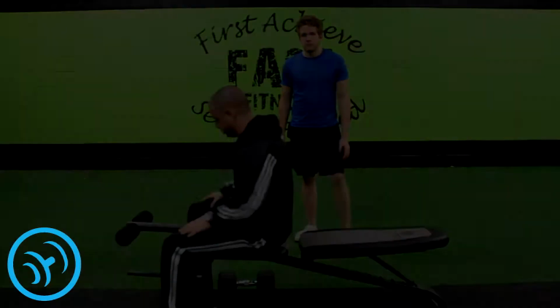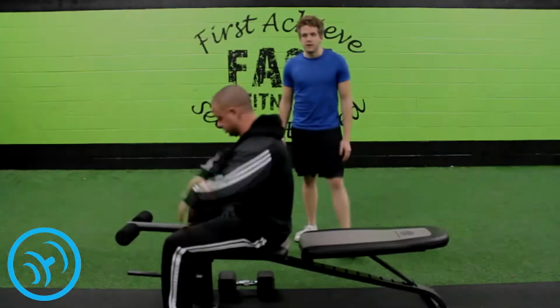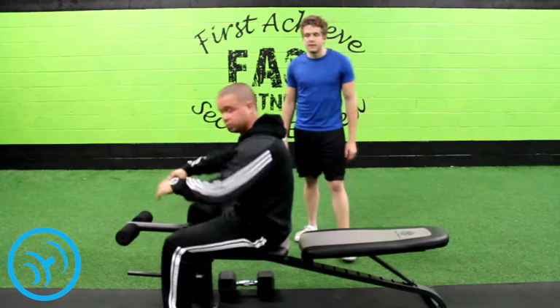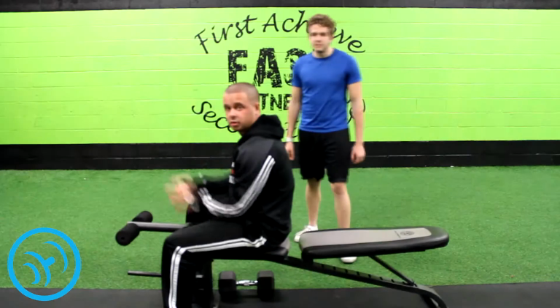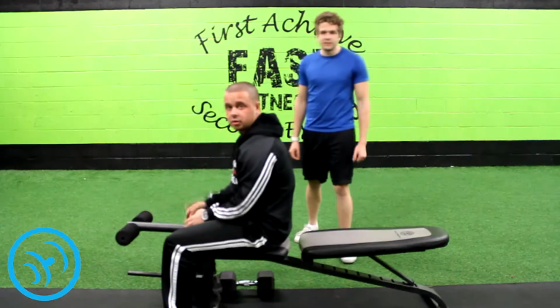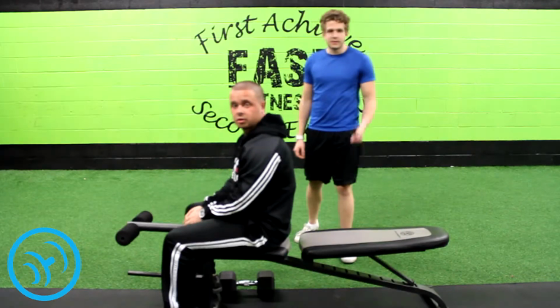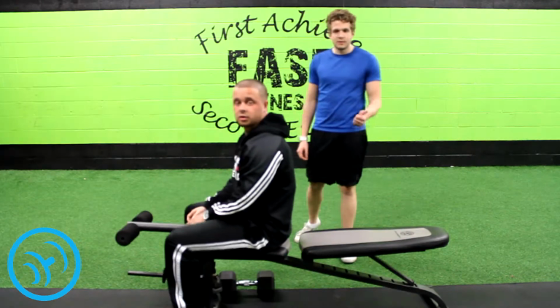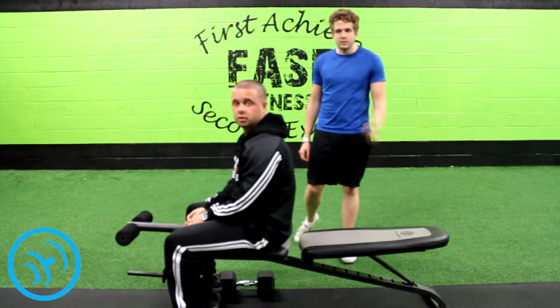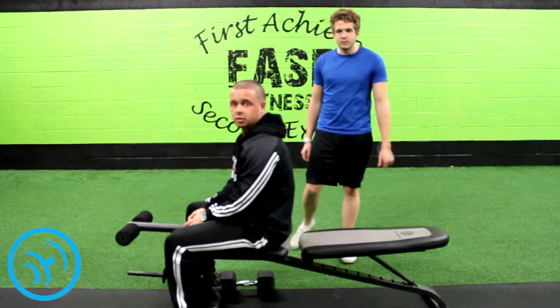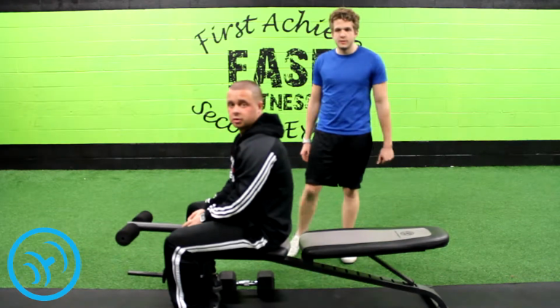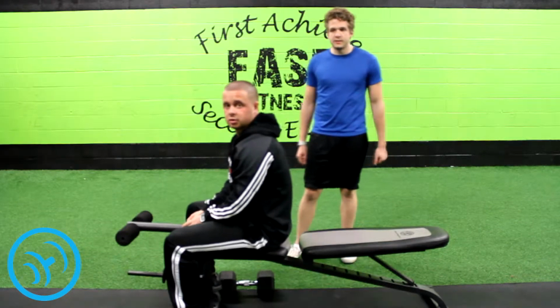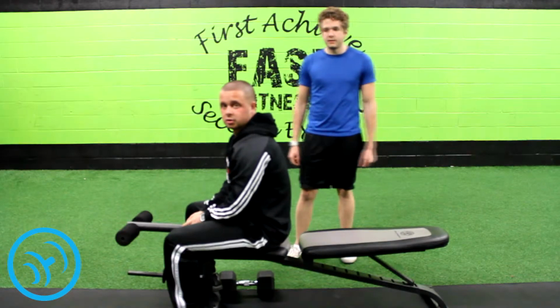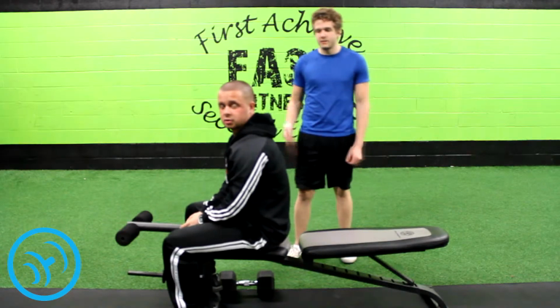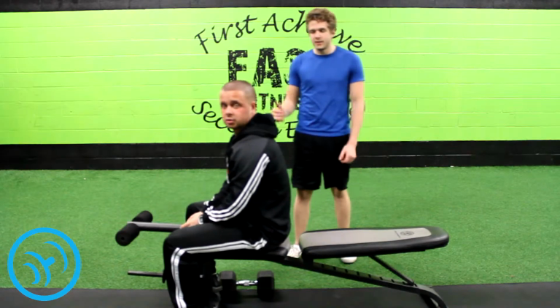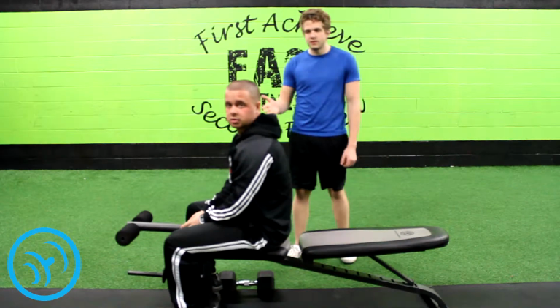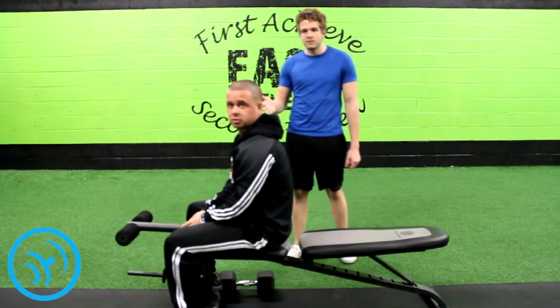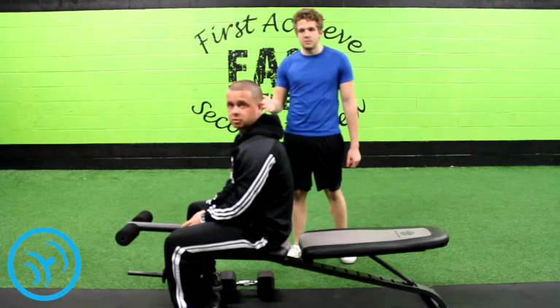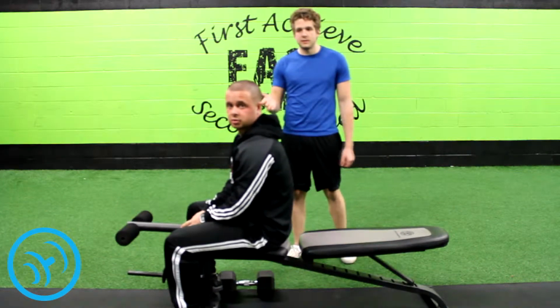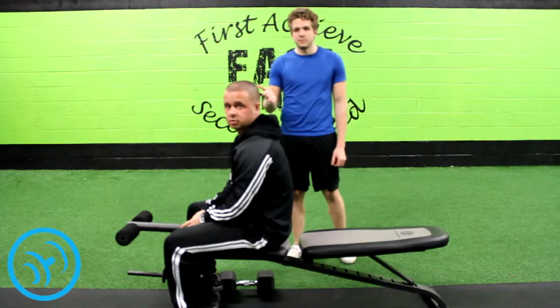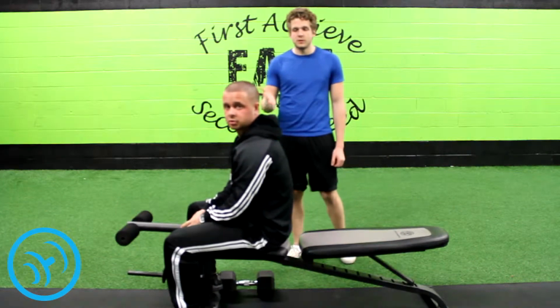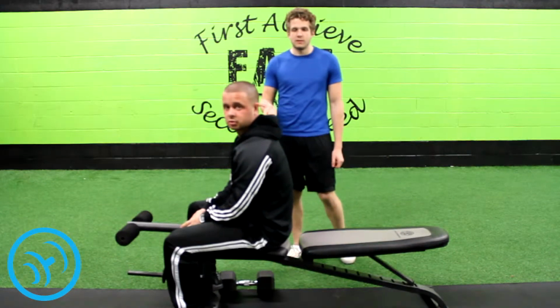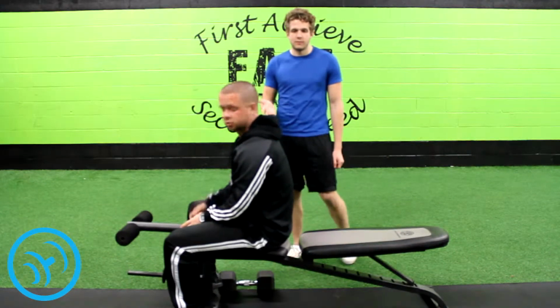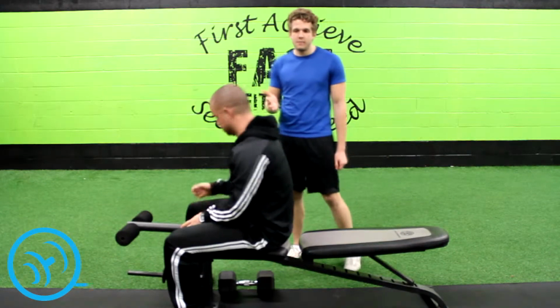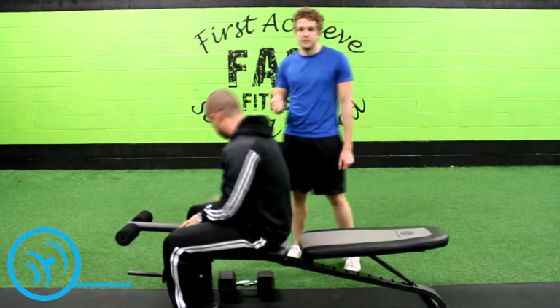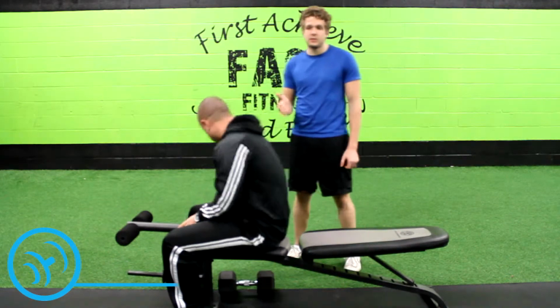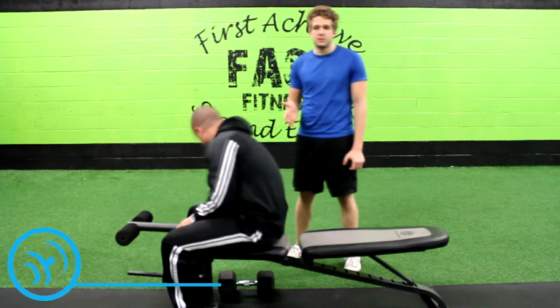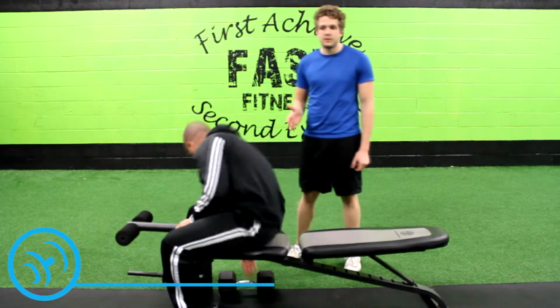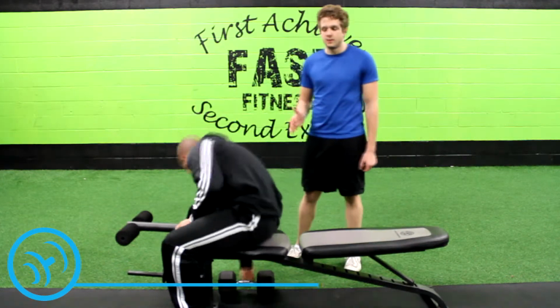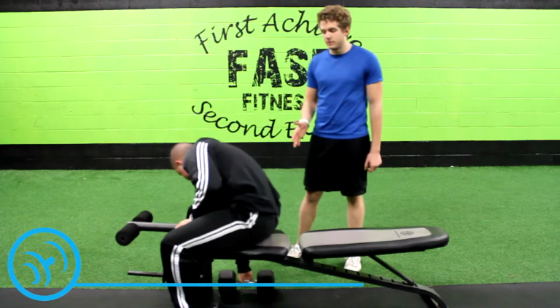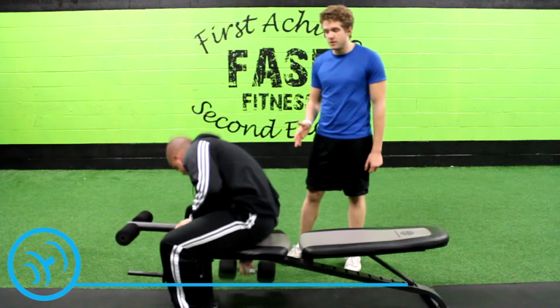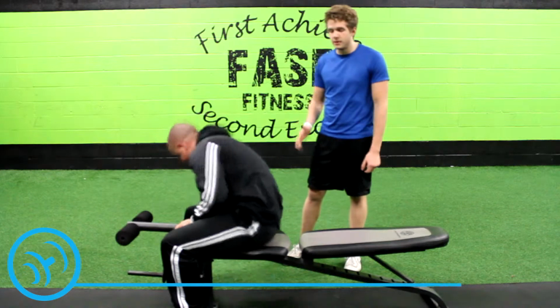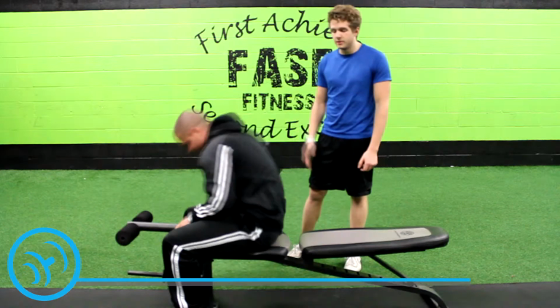Hi, my name is Nick. I'm here for your fitness day. This is Anthony. He's going to be demonstrating the flat bench chest press today with dumbbells.